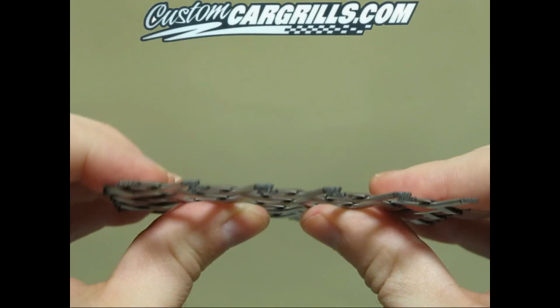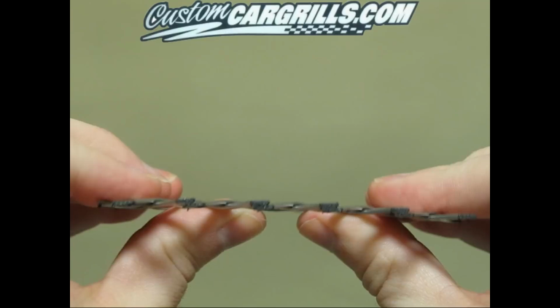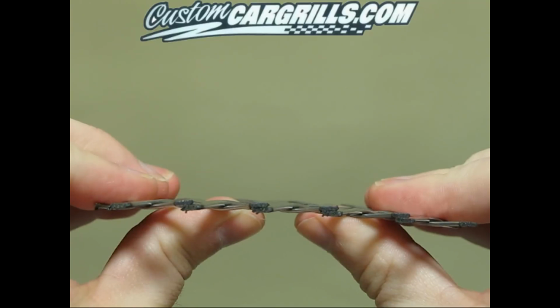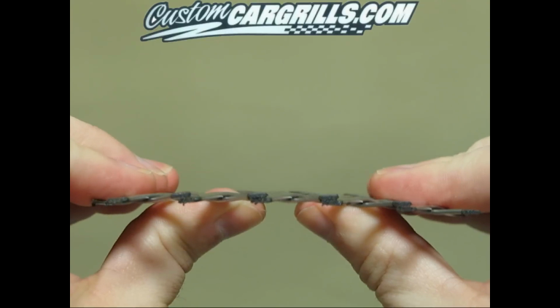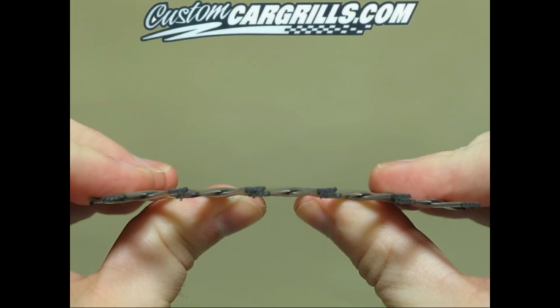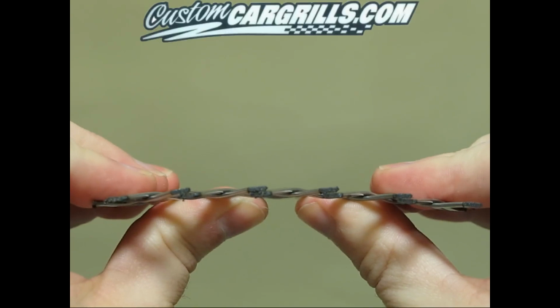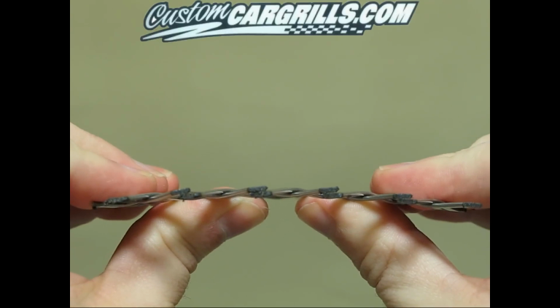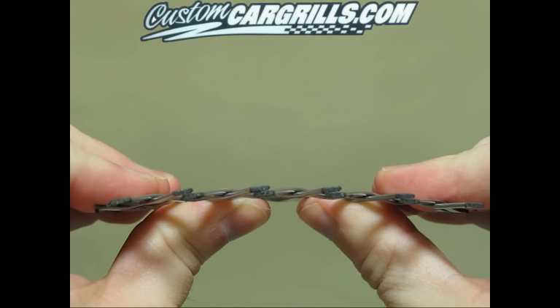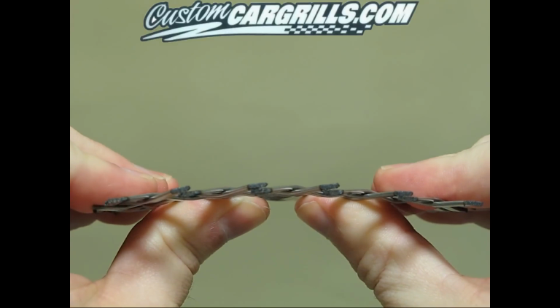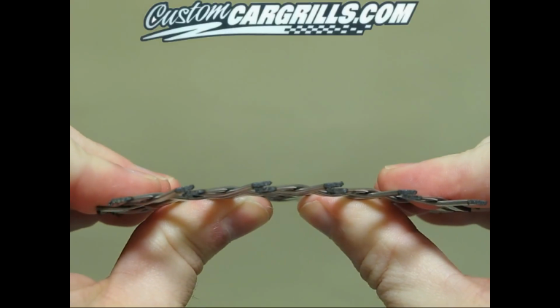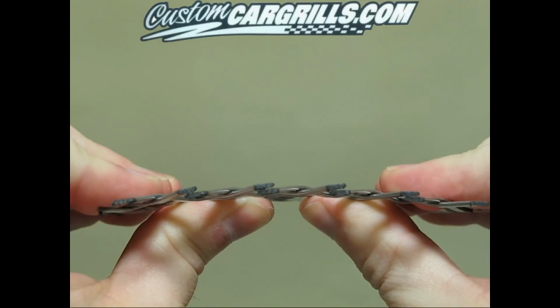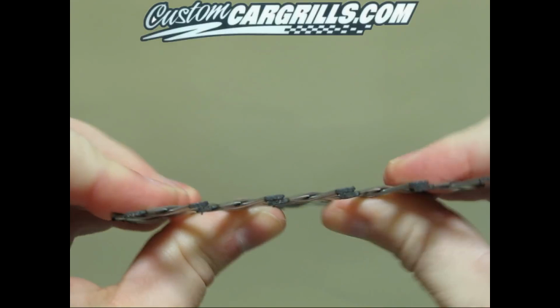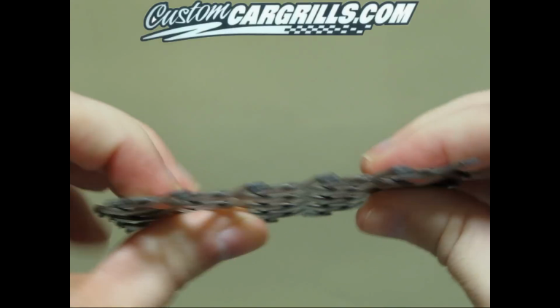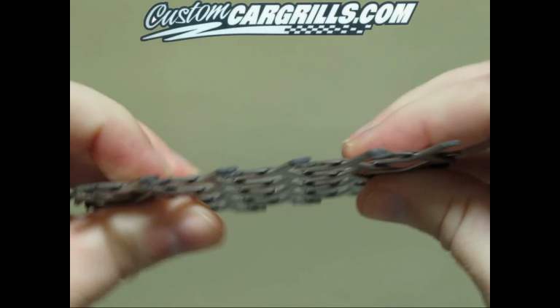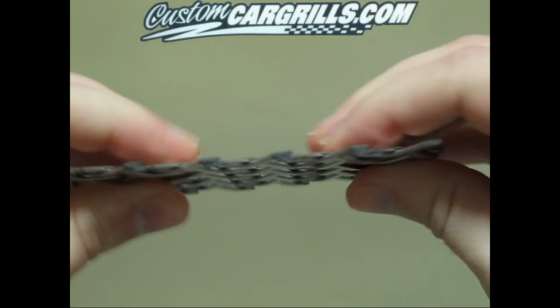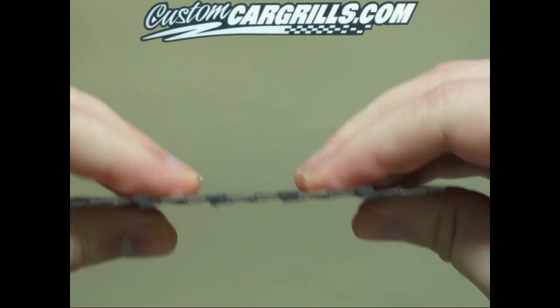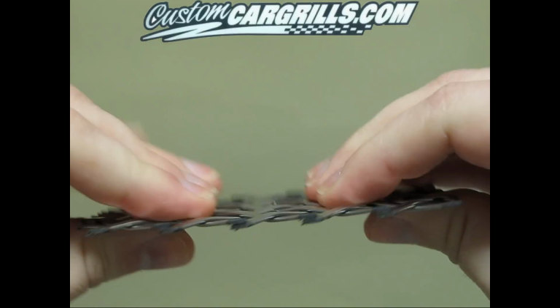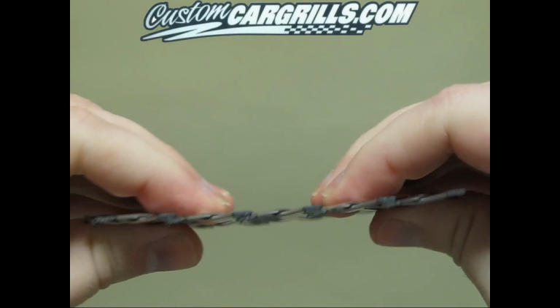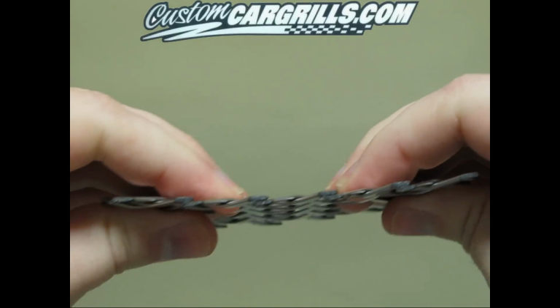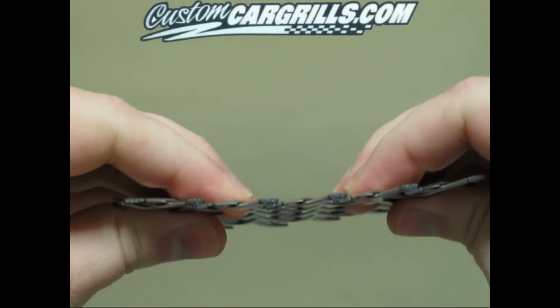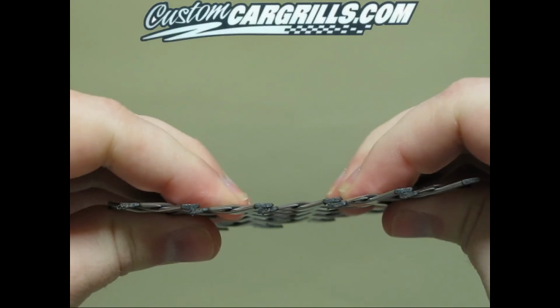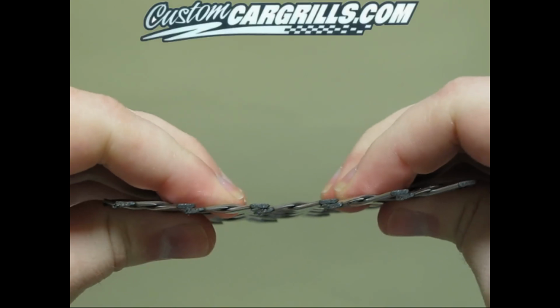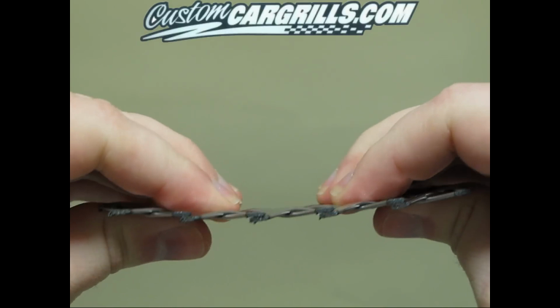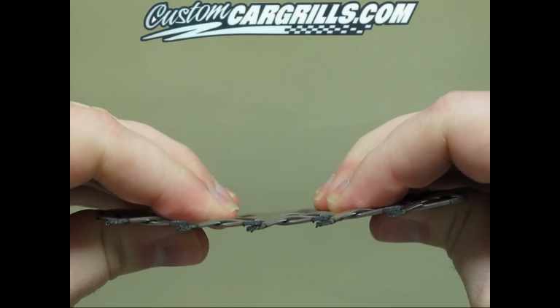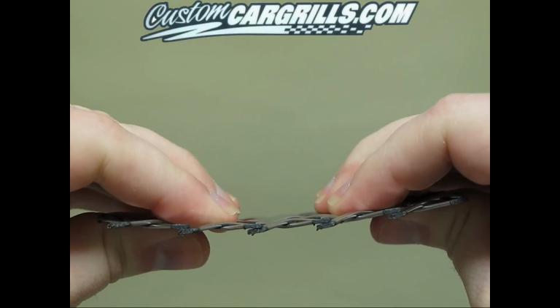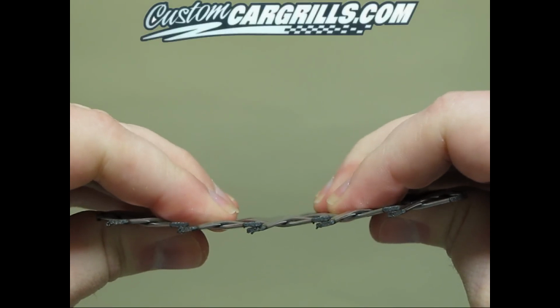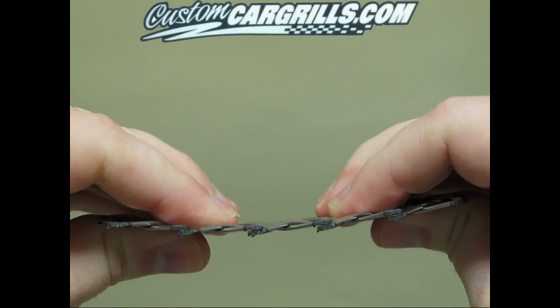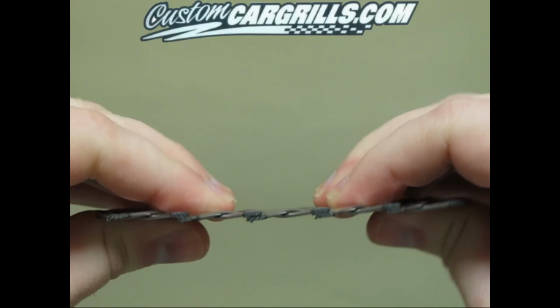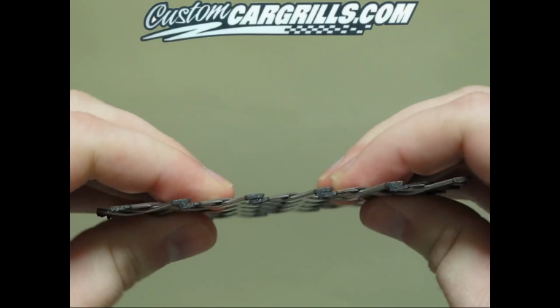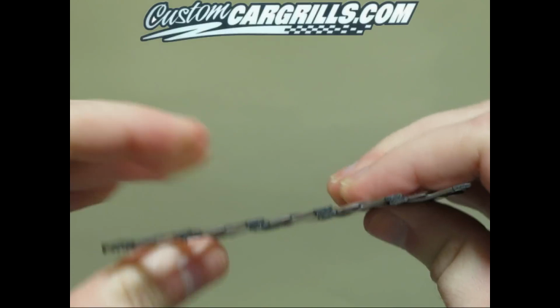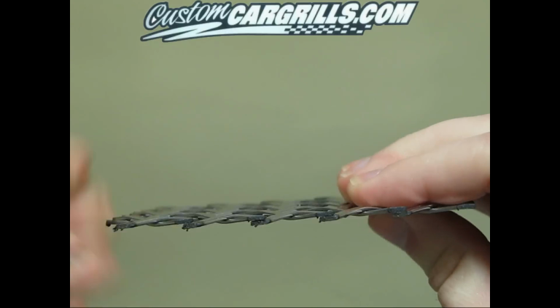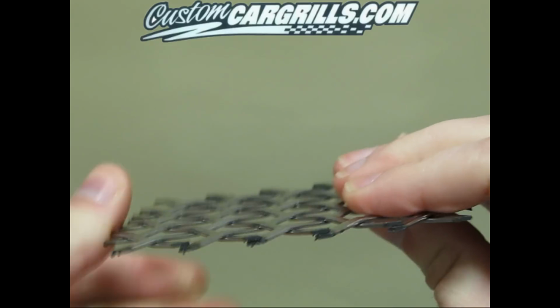Being that it's so thick and strong, this is one of the few materials that you can't use standard hand tools to cut.